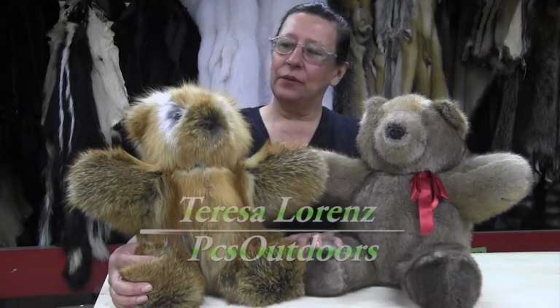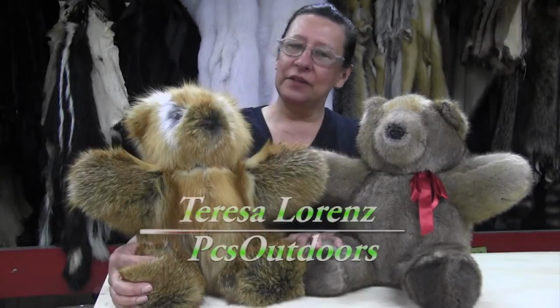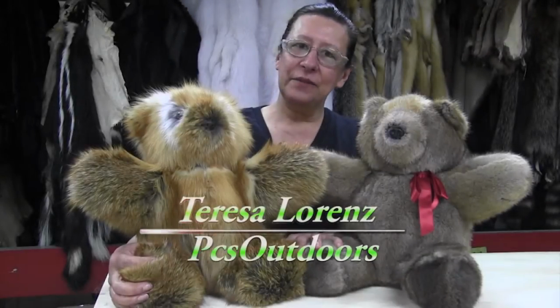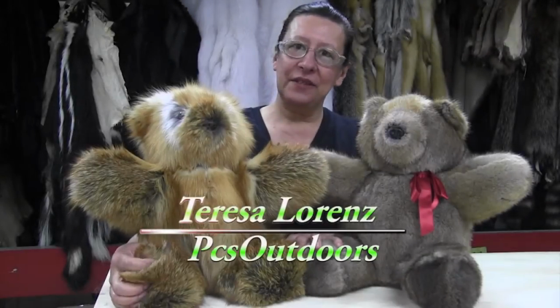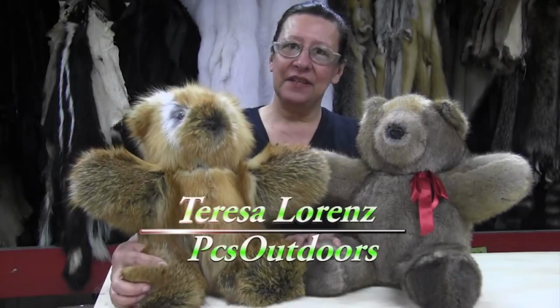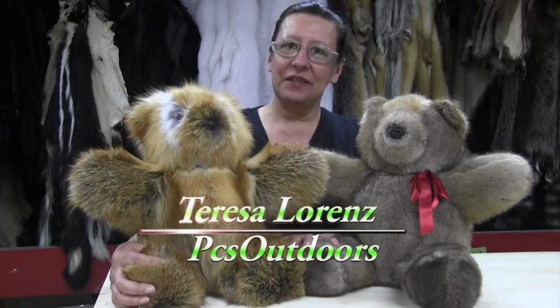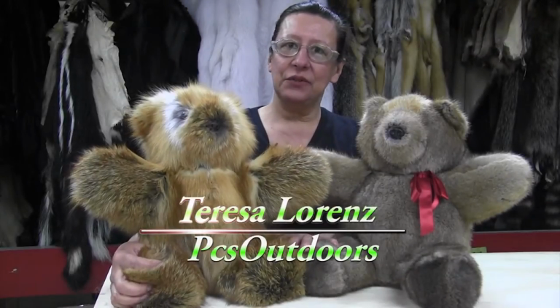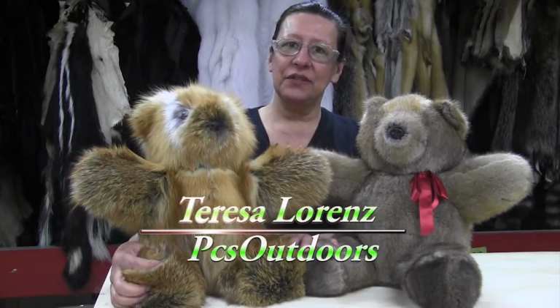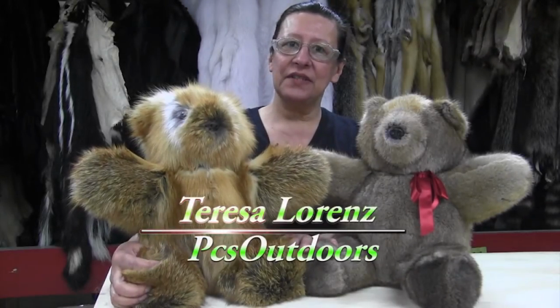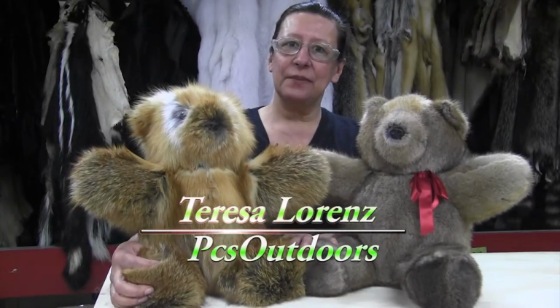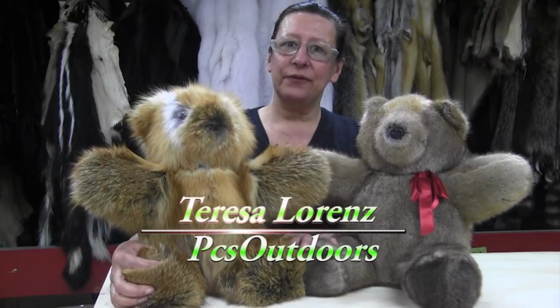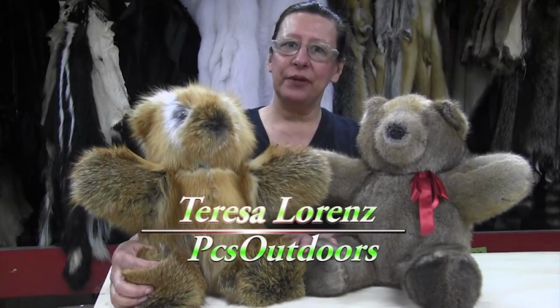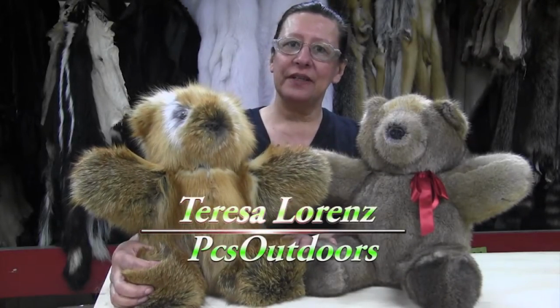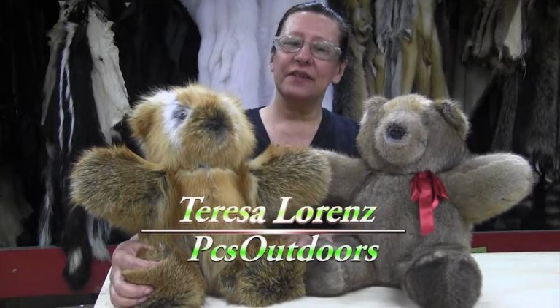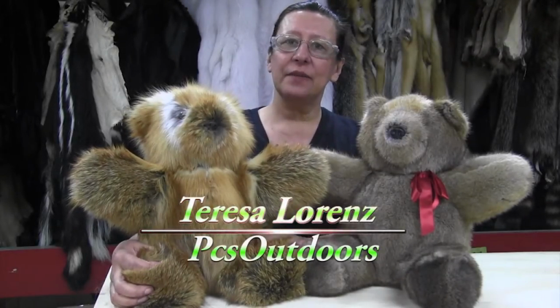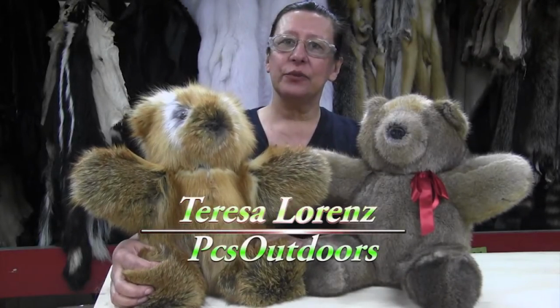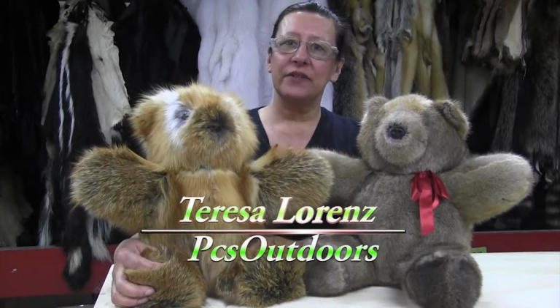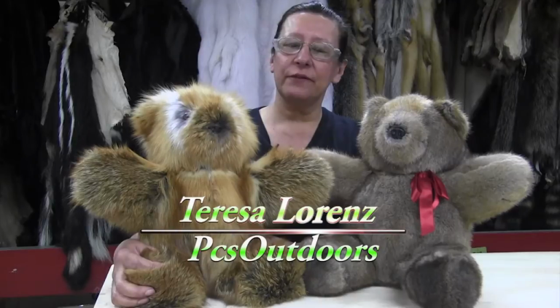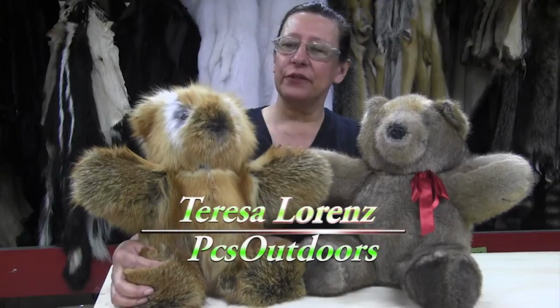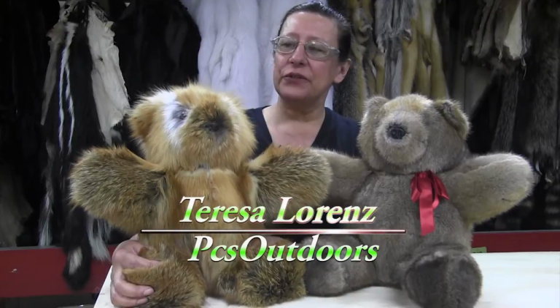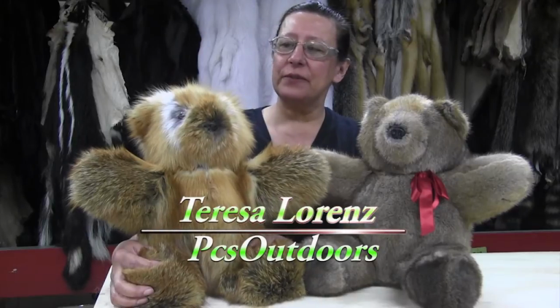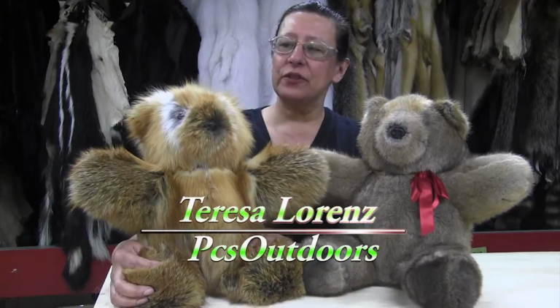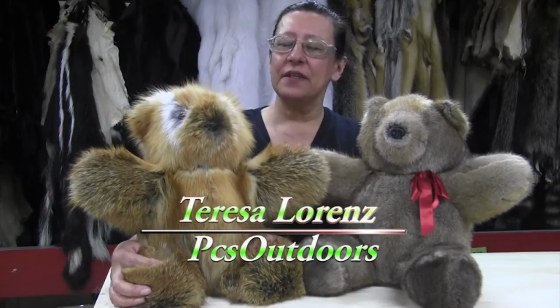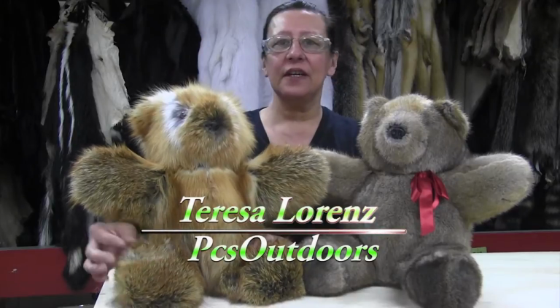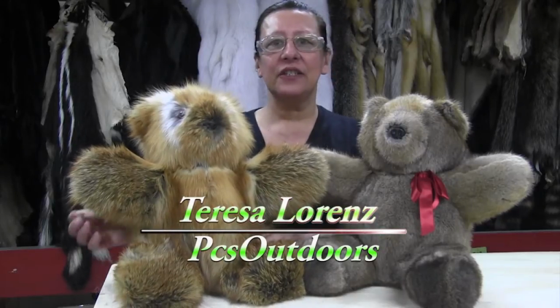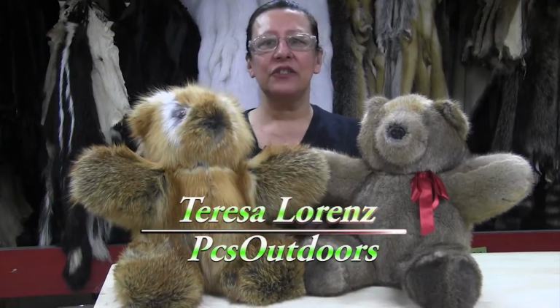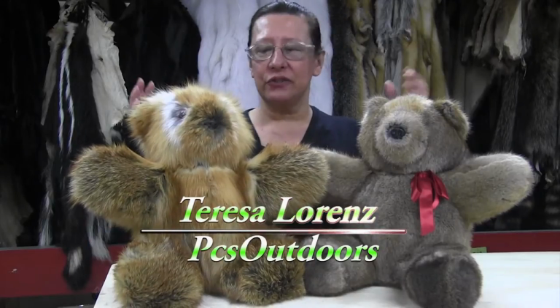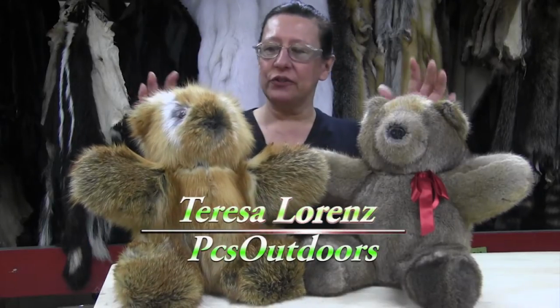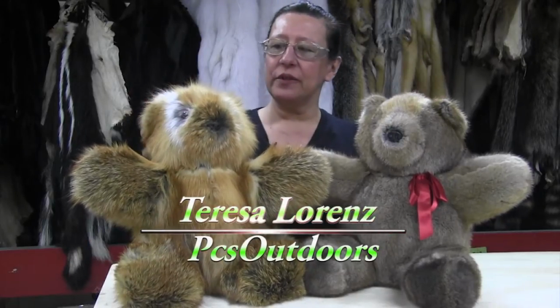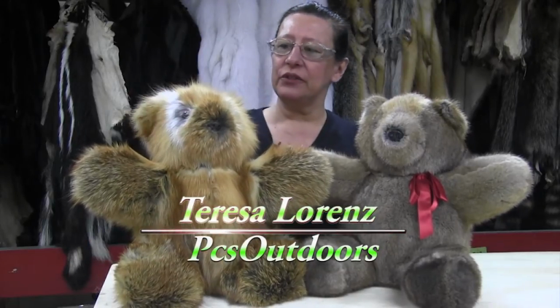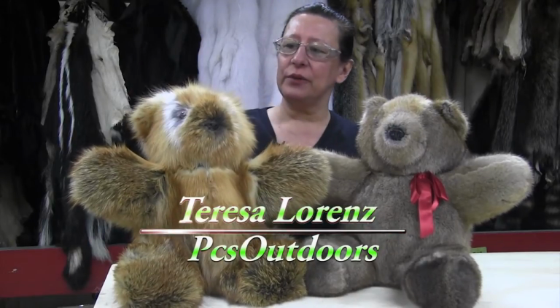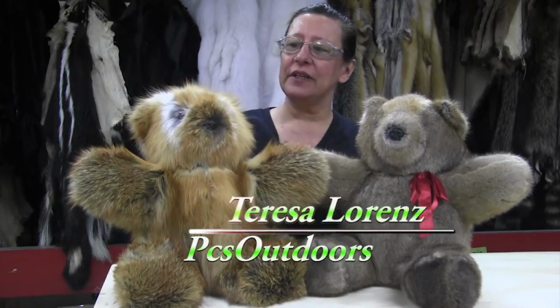Welcome to PCS Outdoors, Osaba Fur Products. I'm Teresa, the Fur Year Seamstress, and I'd like to introduce you to our new product.